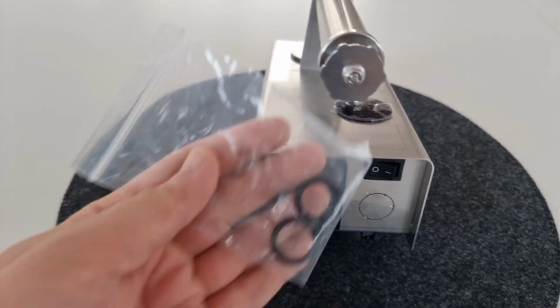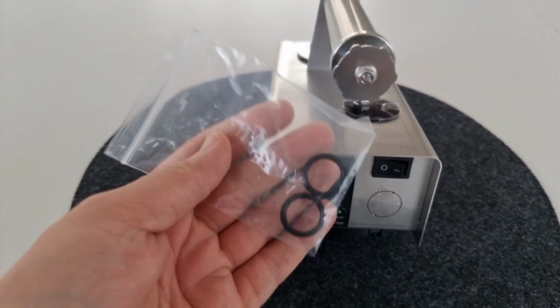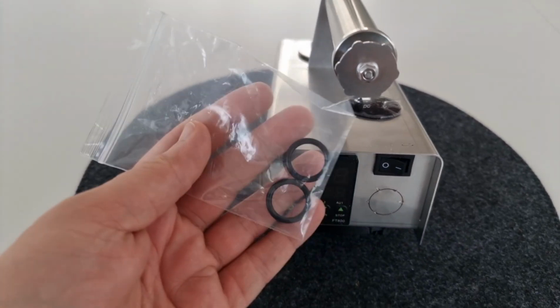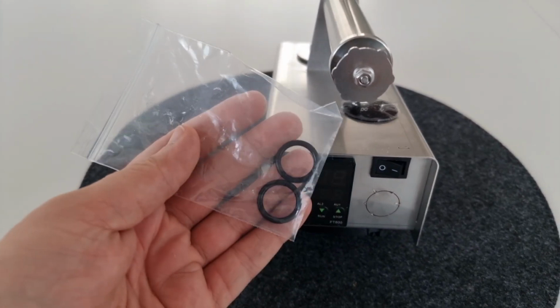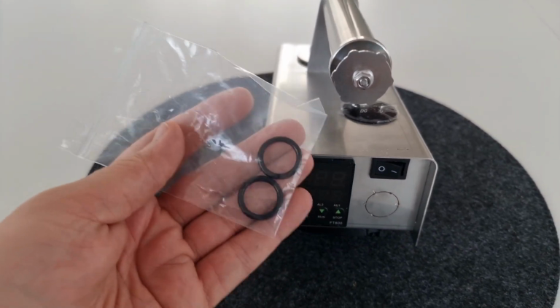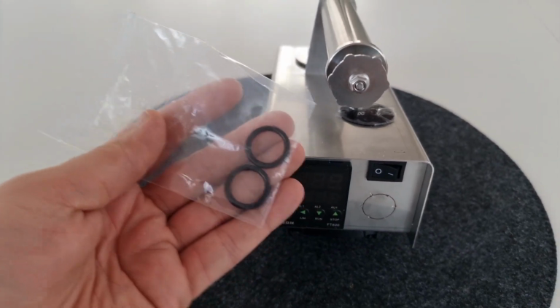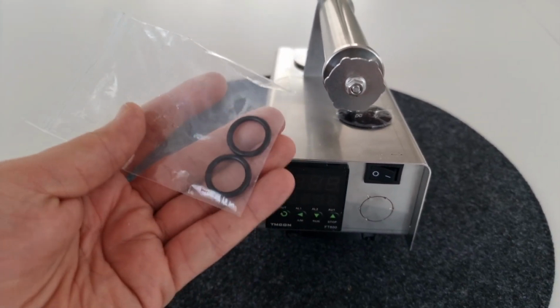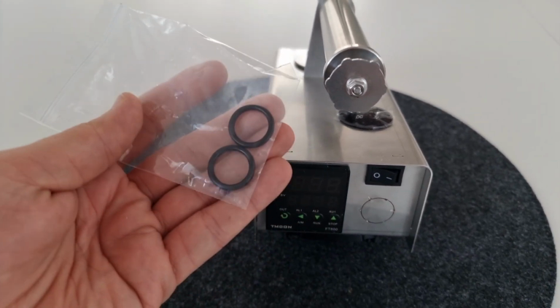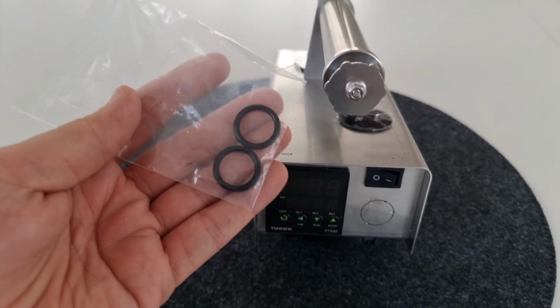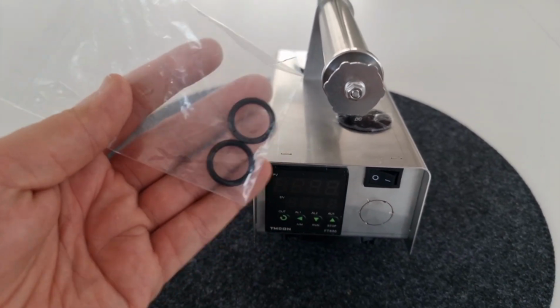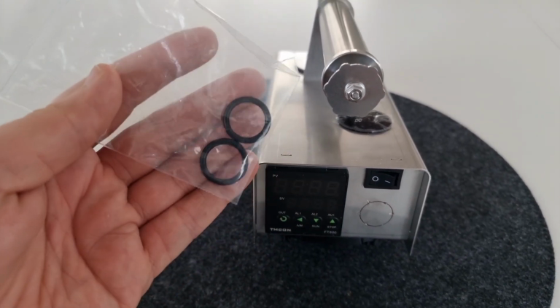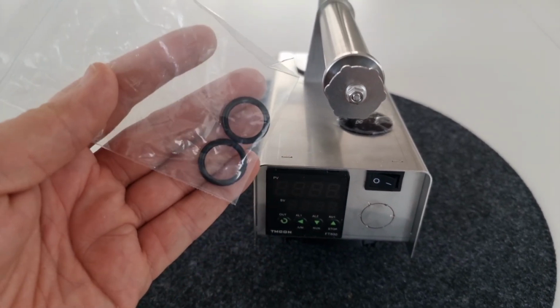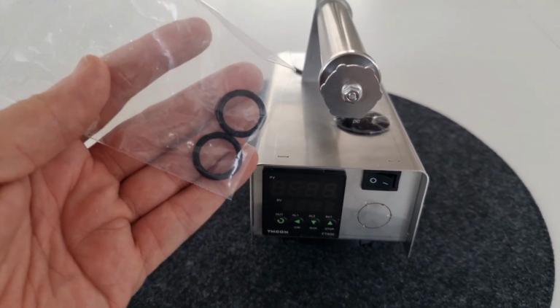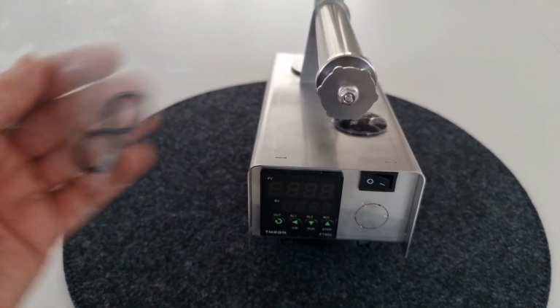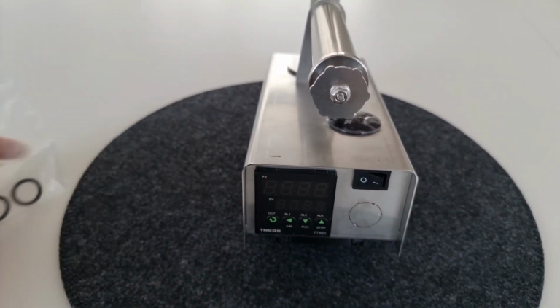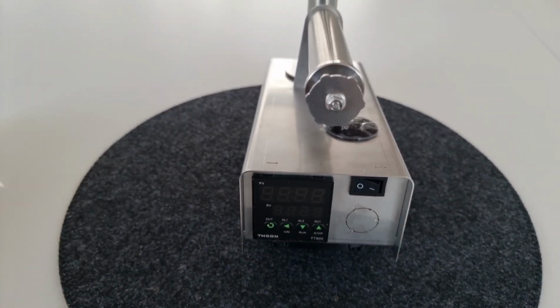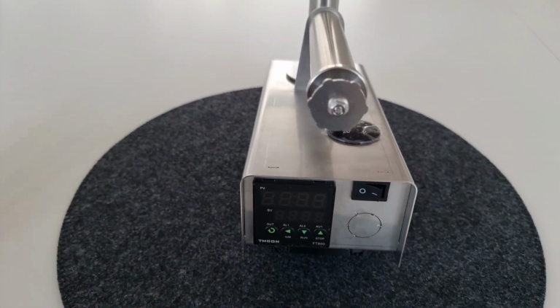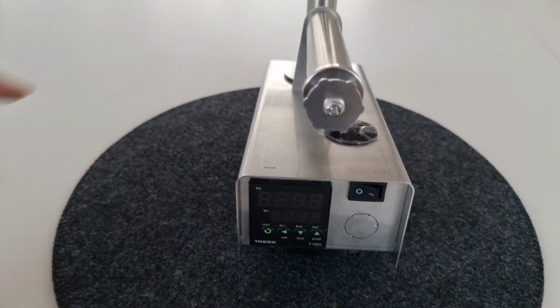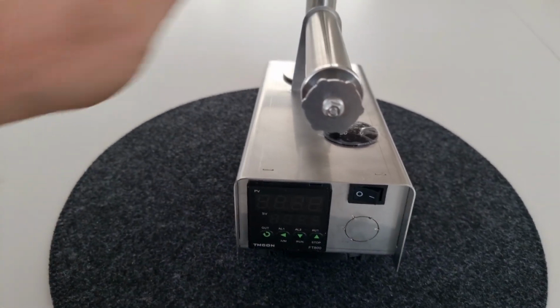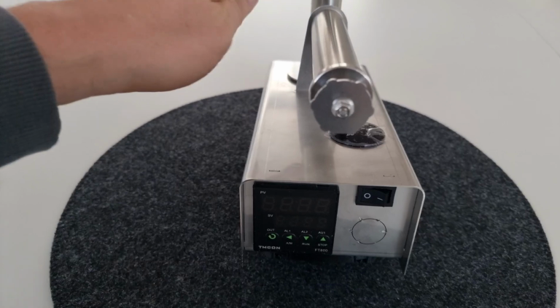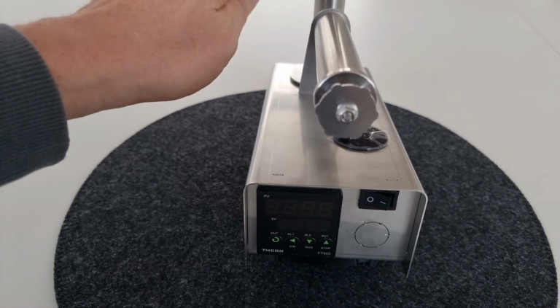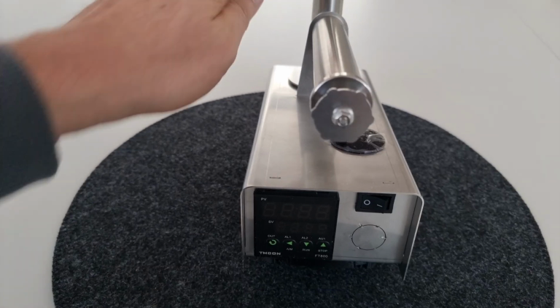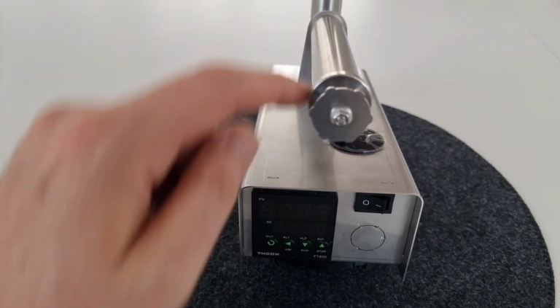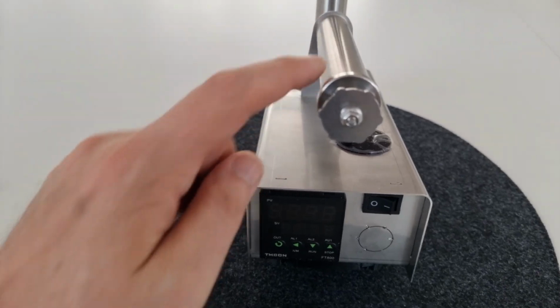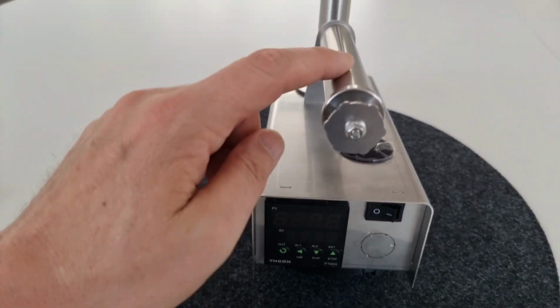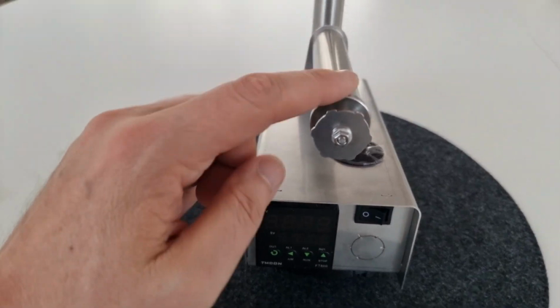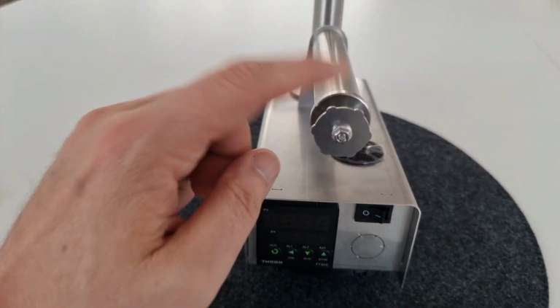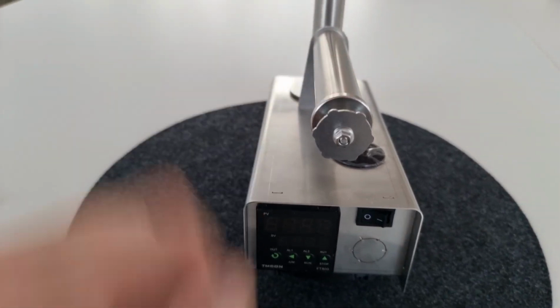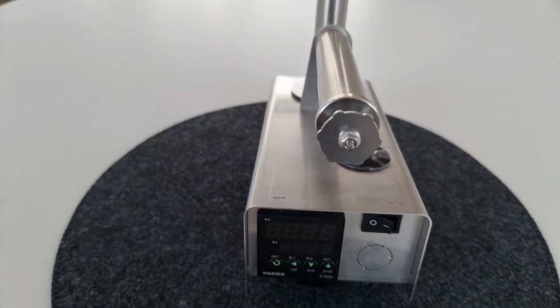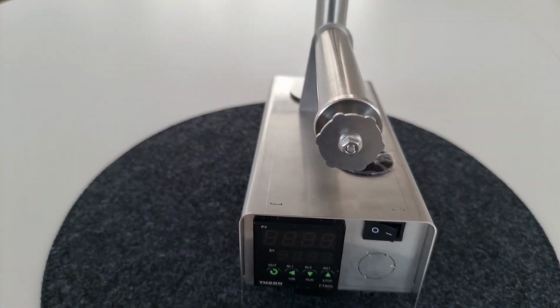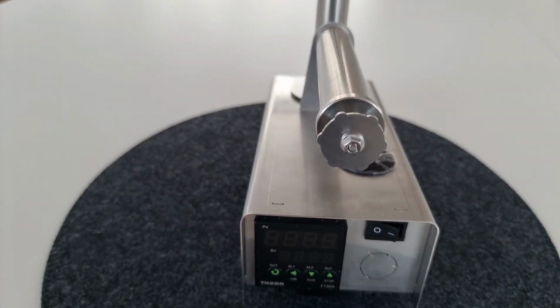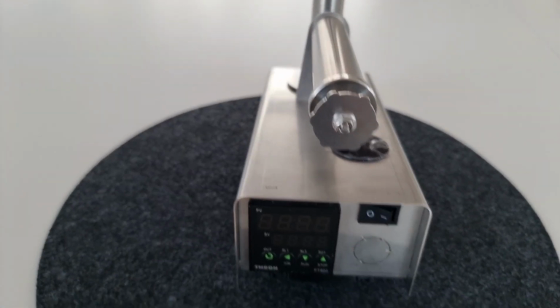Ich habe auch noch zwei Dichtringe dazu bekommen – das sind kleine Dichtringe hier an den Dispensern.